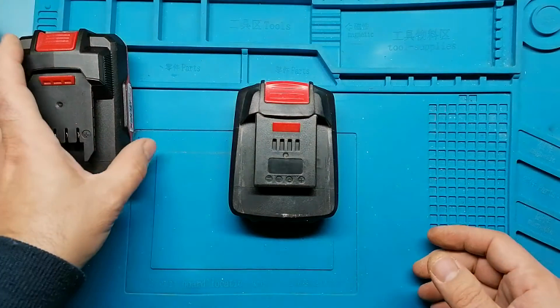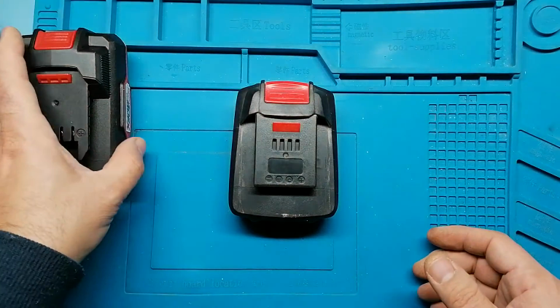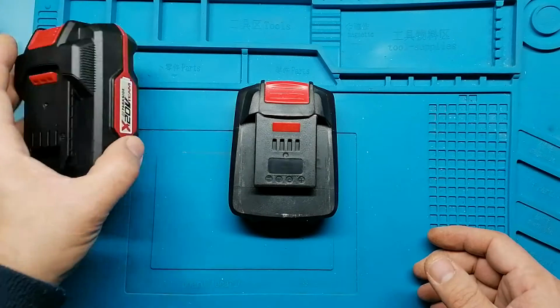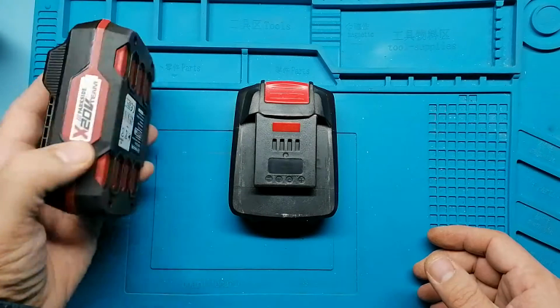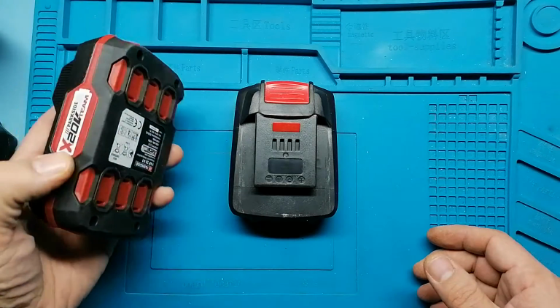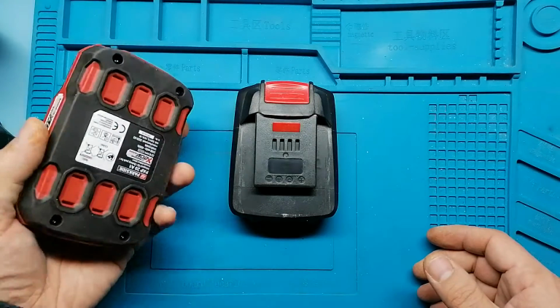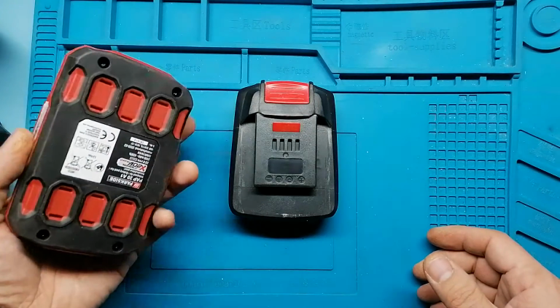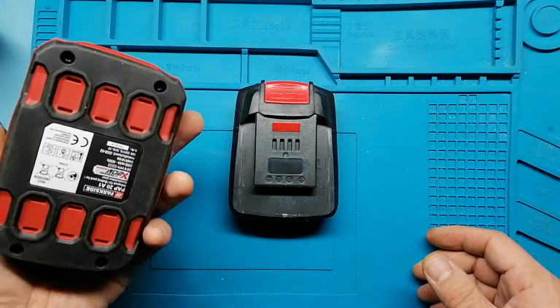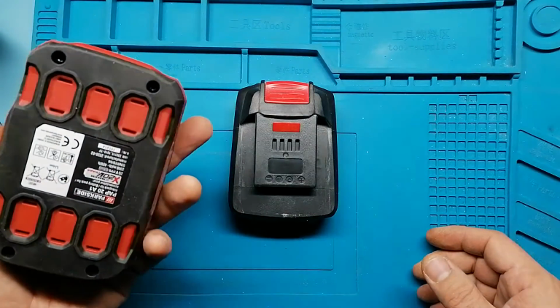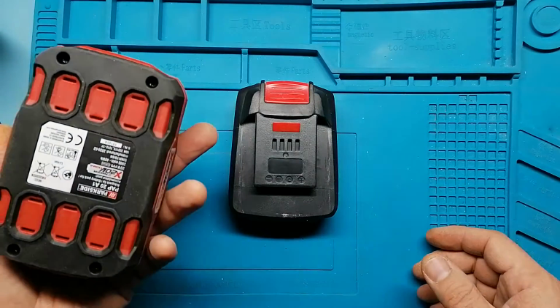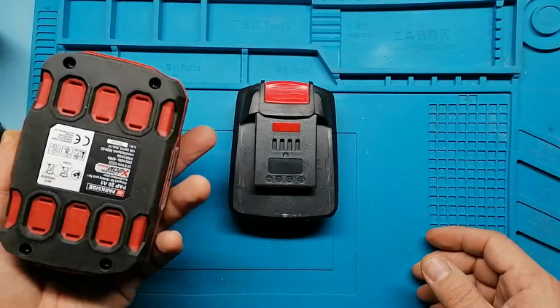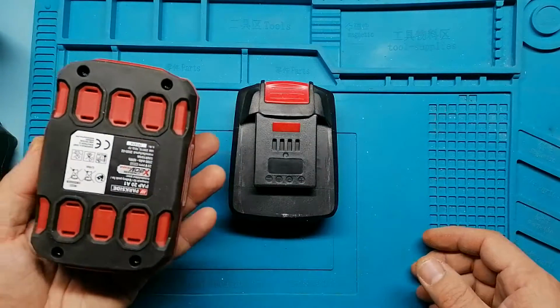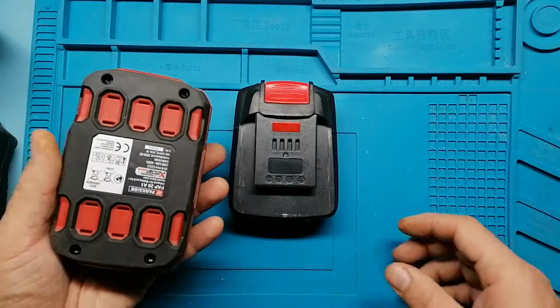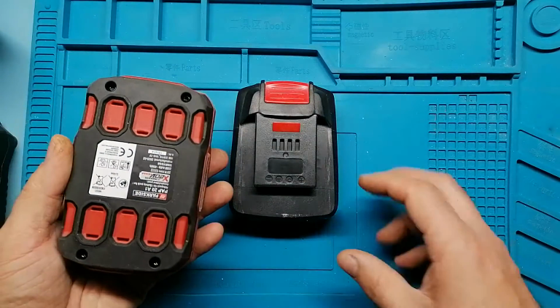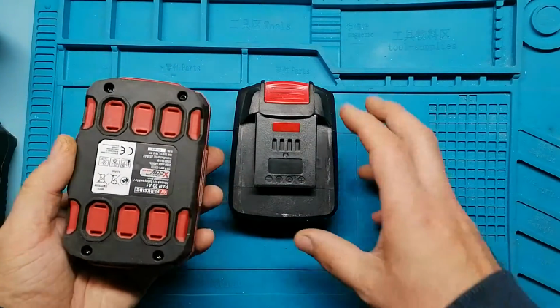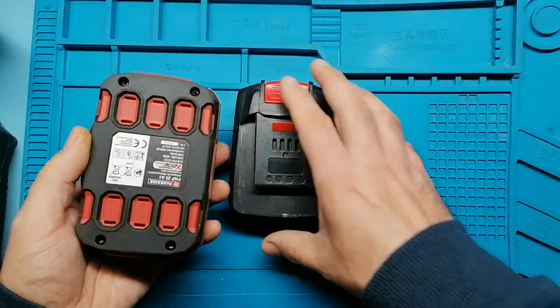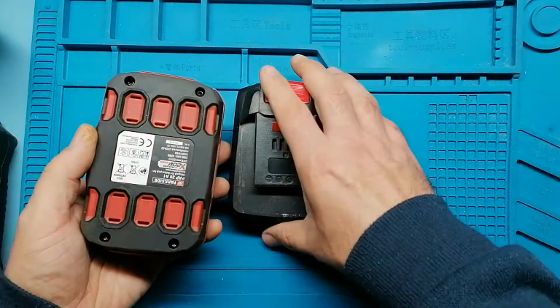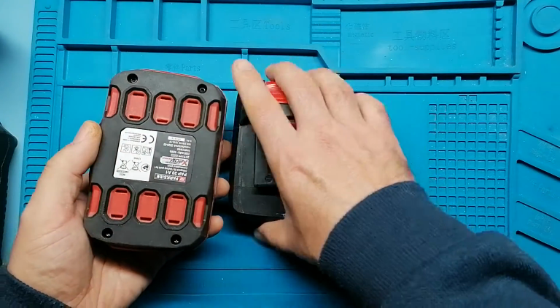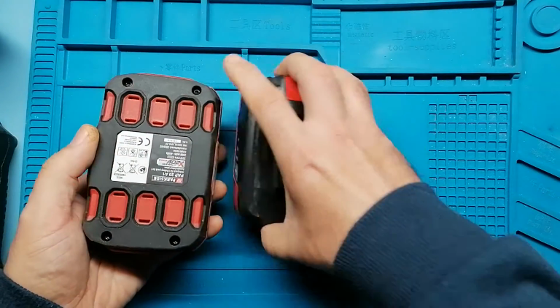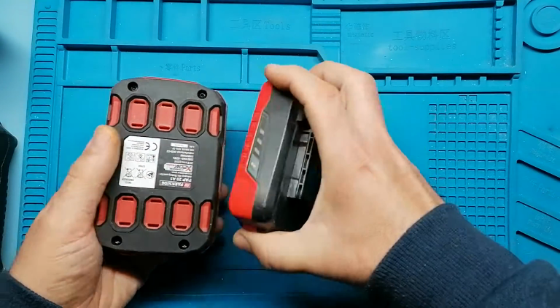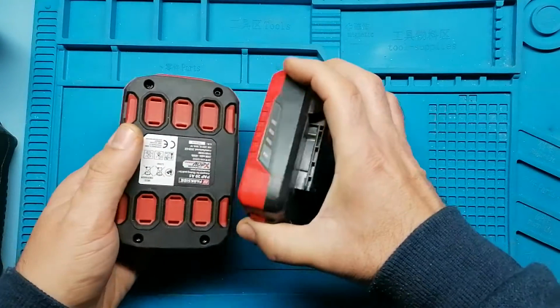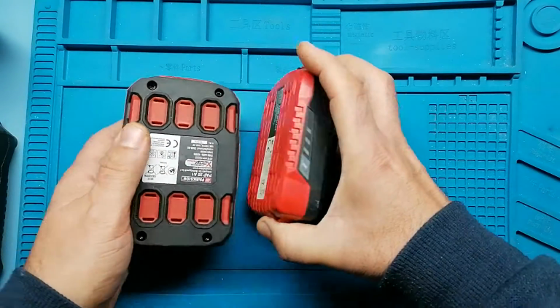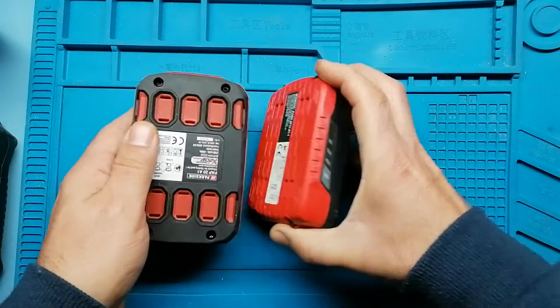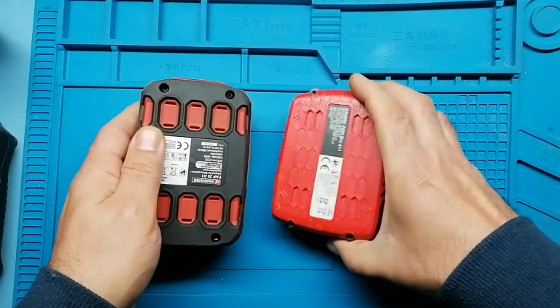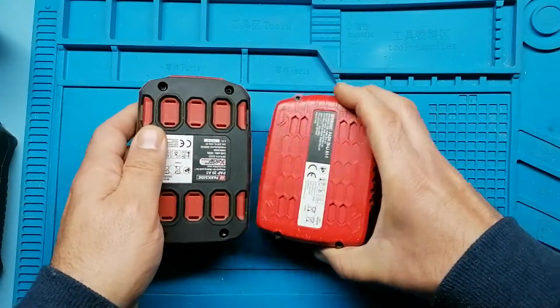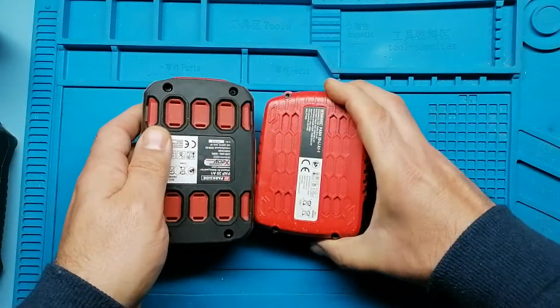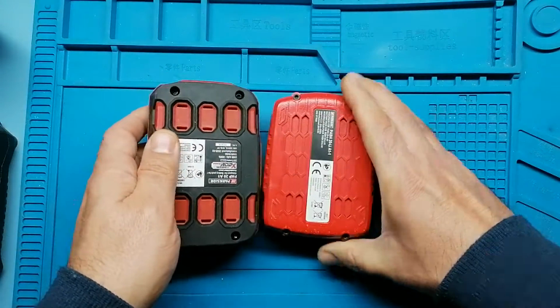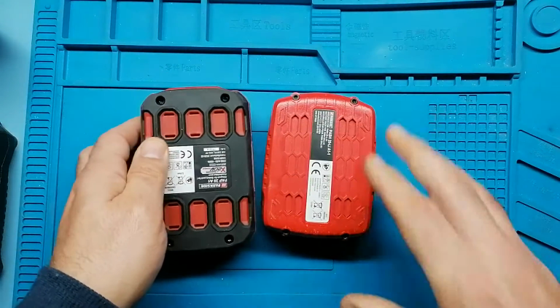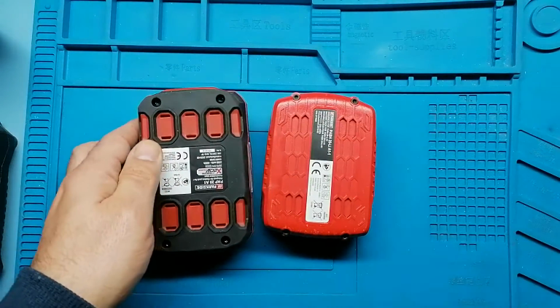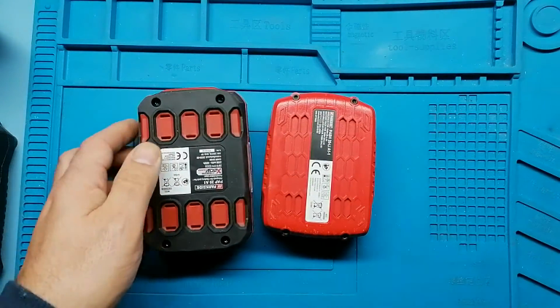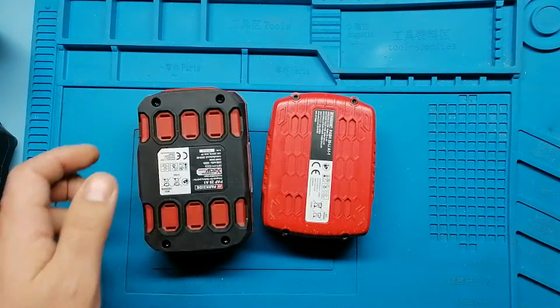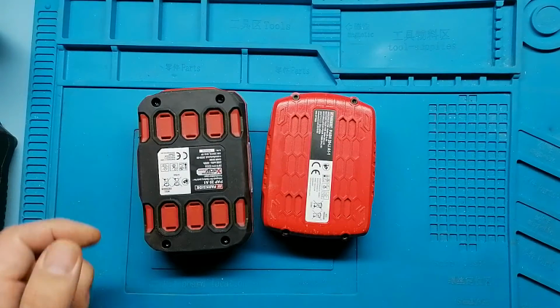Internally, they are the same battery. I'm going to open it.